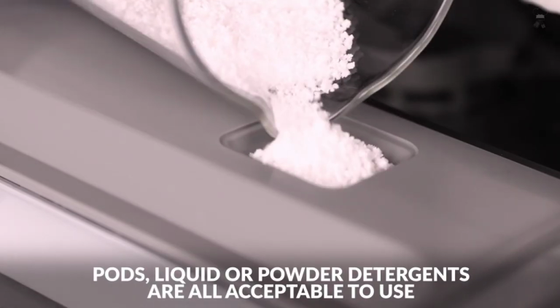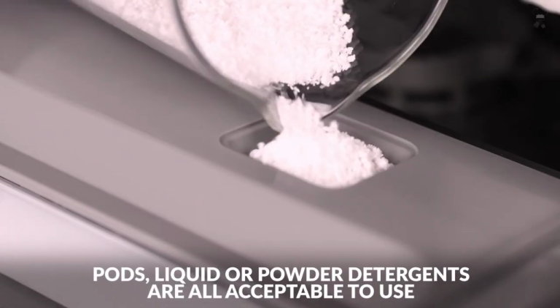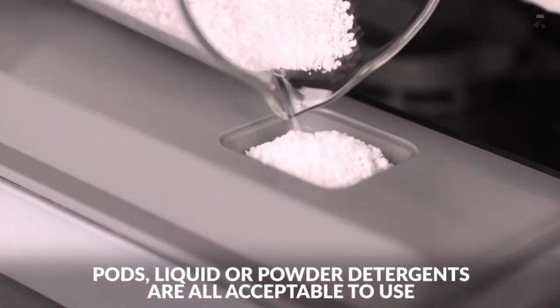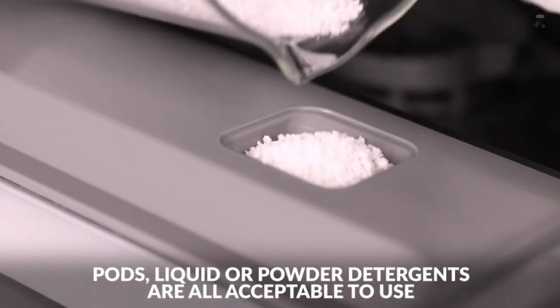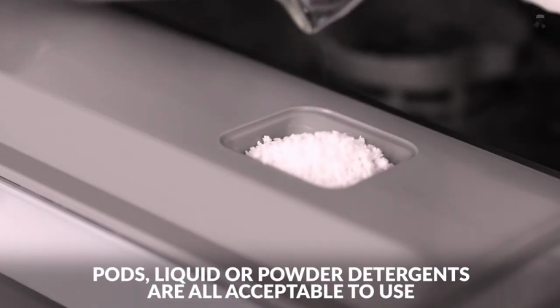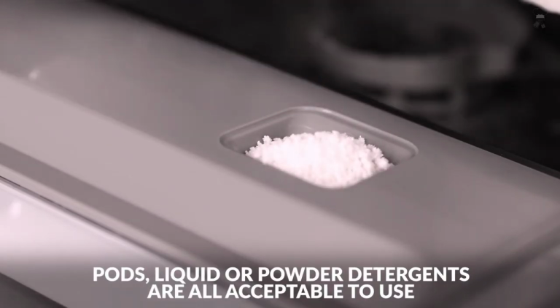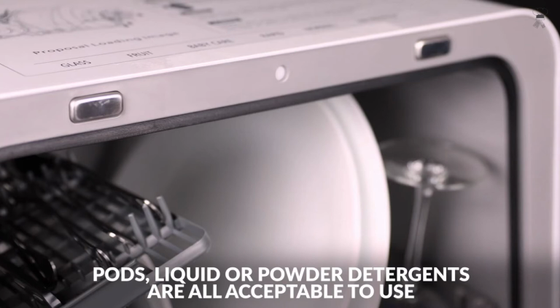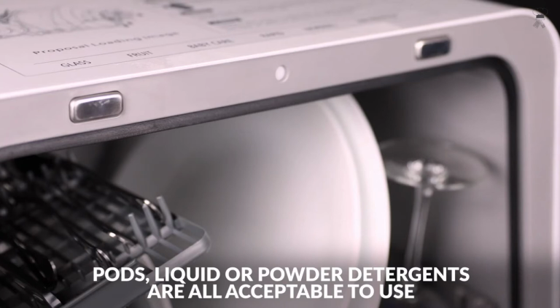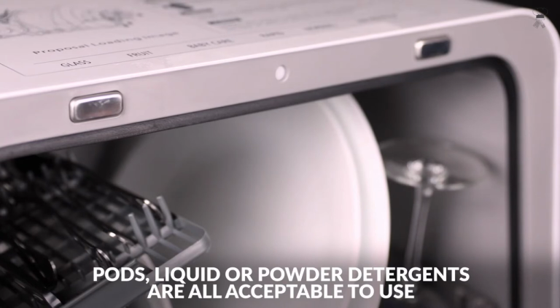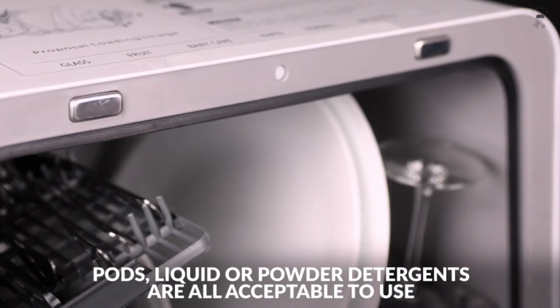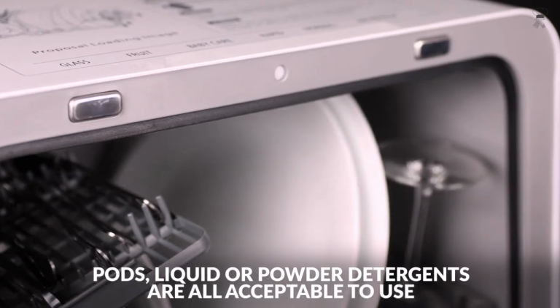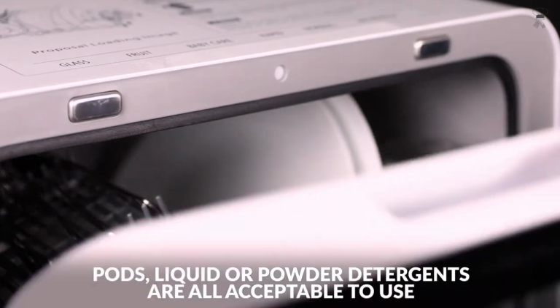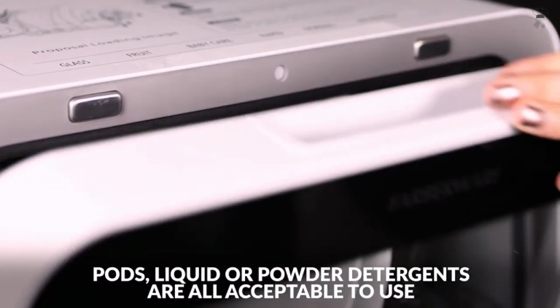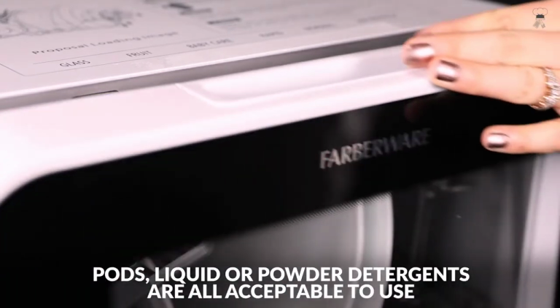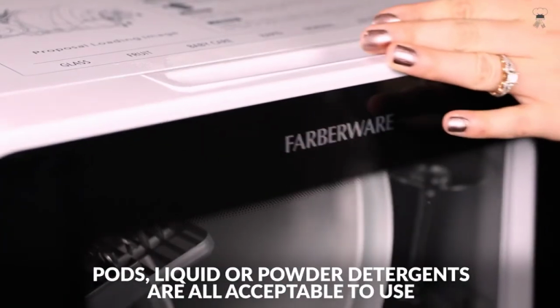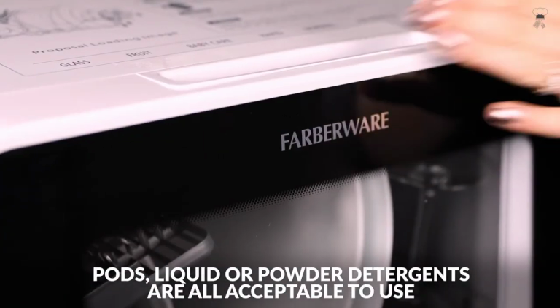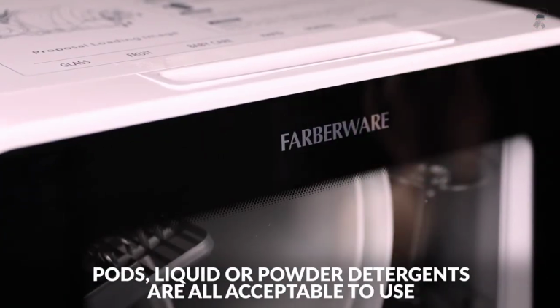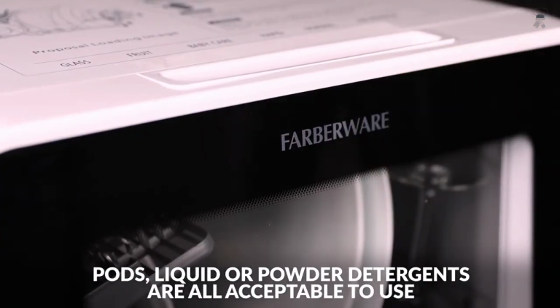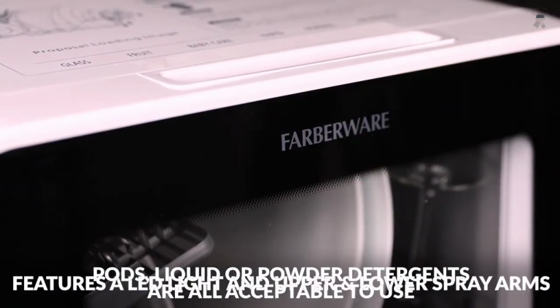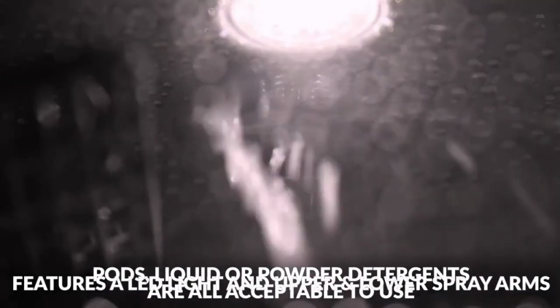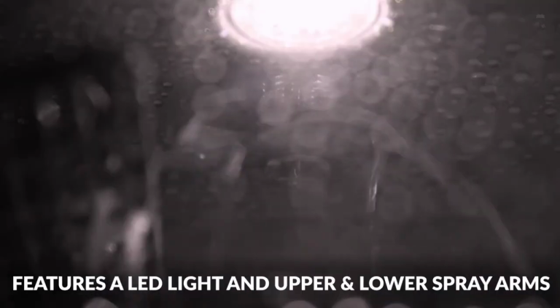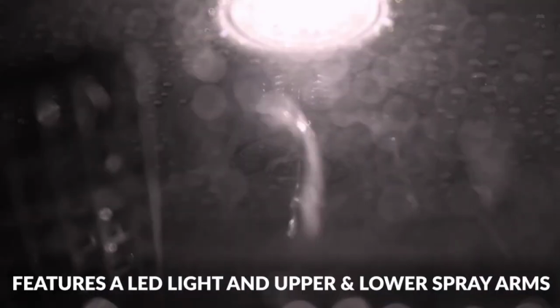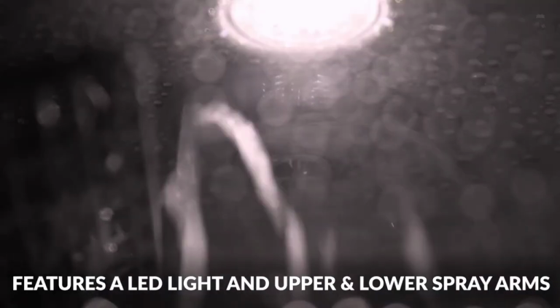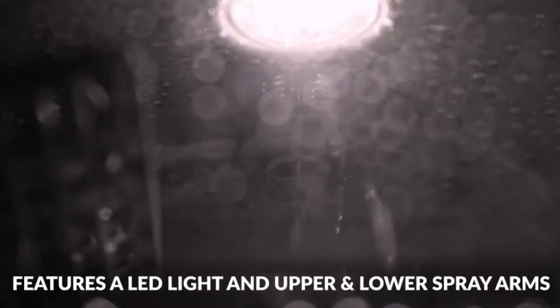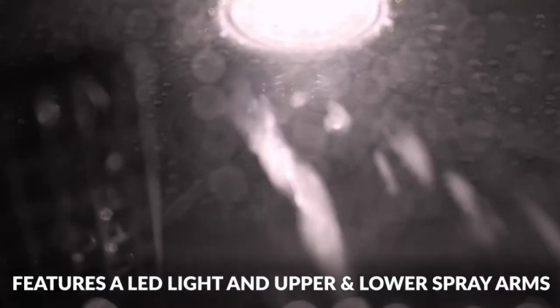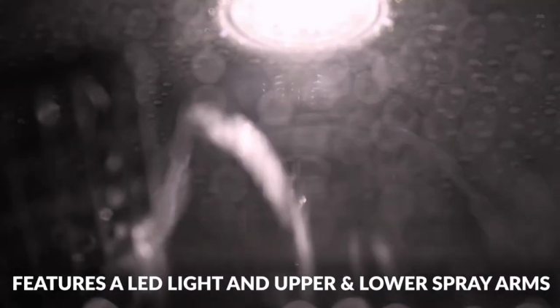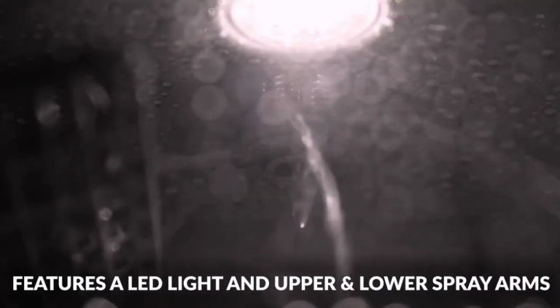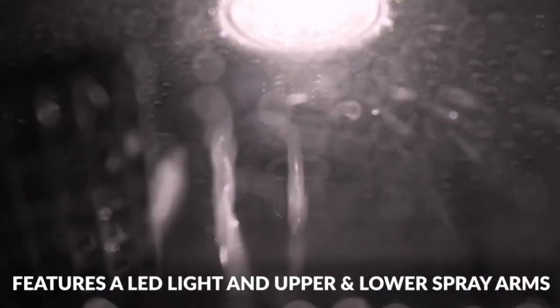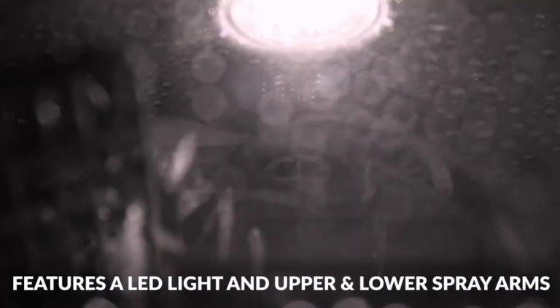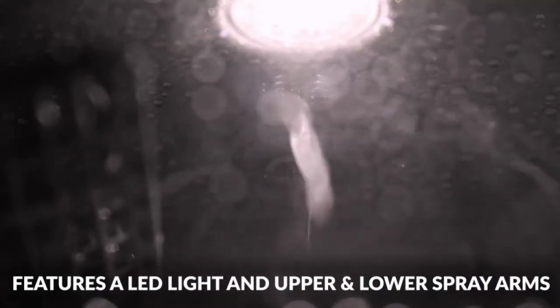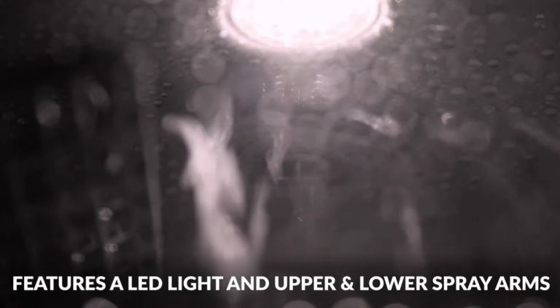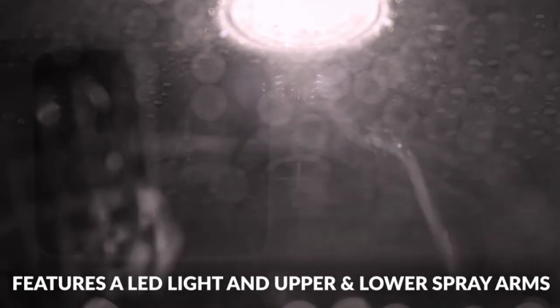The air exchange function can be used with any washing program to help improve drying performance and to prevent any peculiar smells.